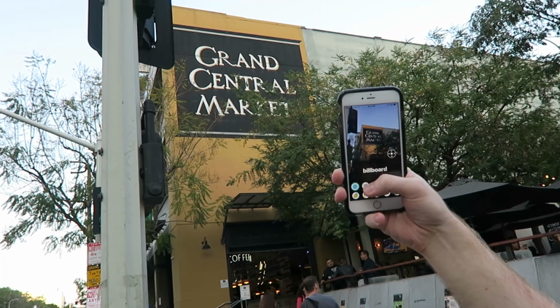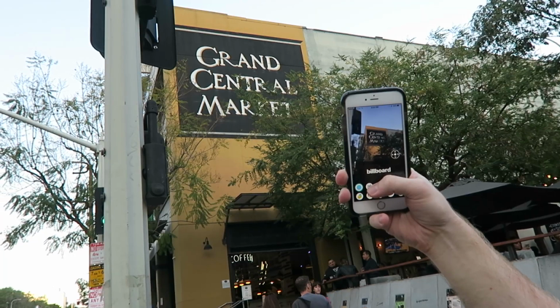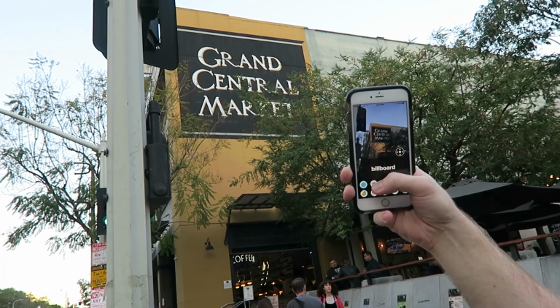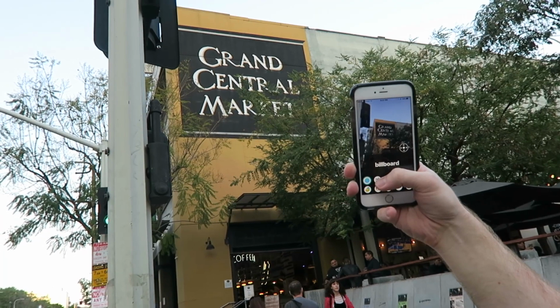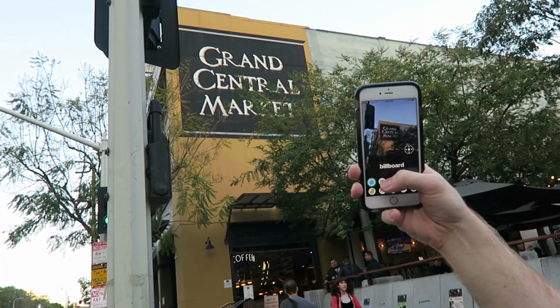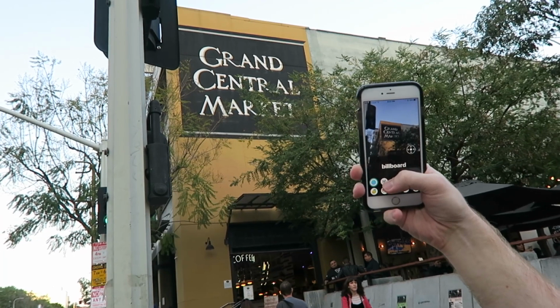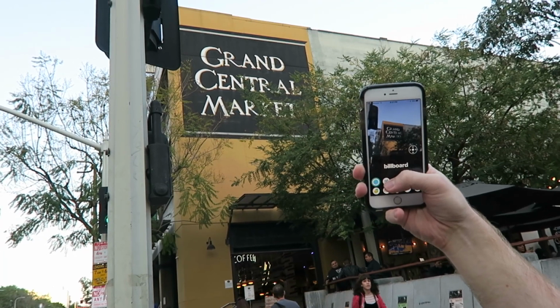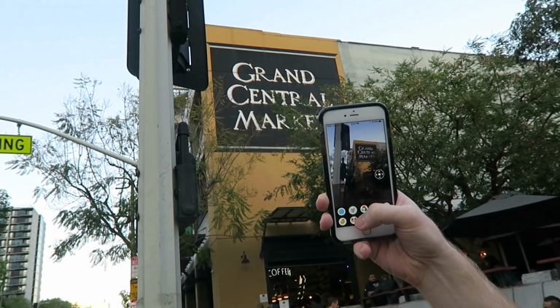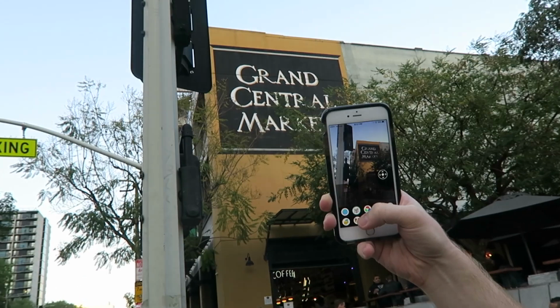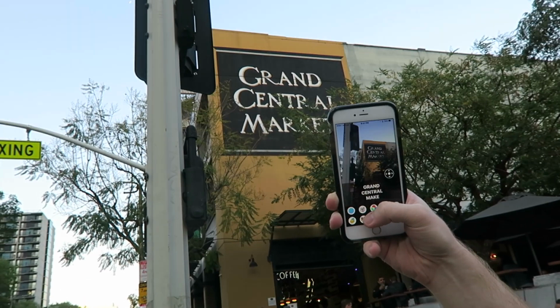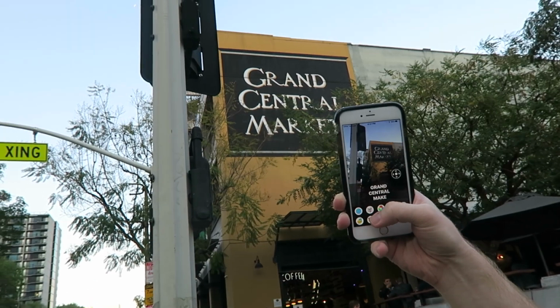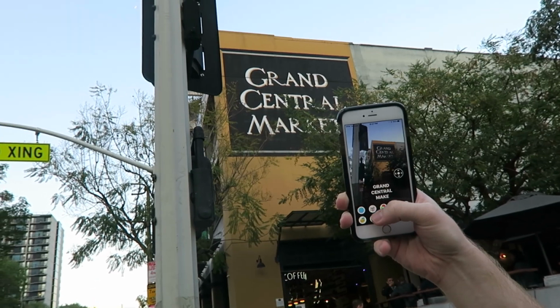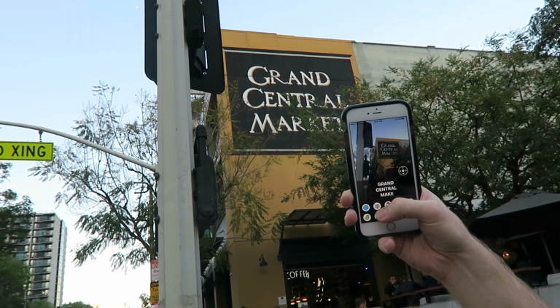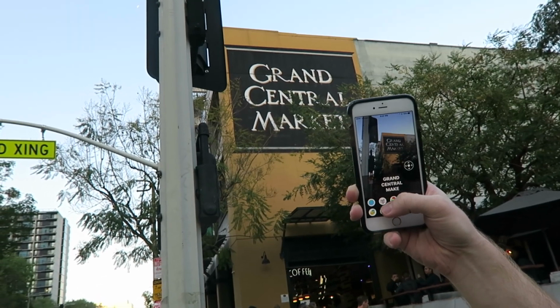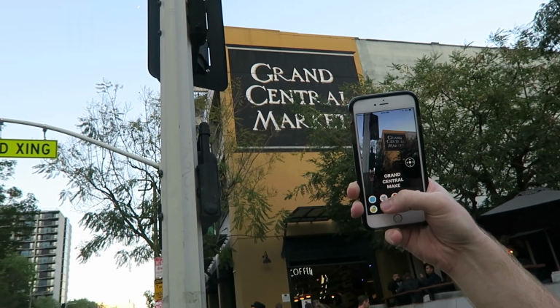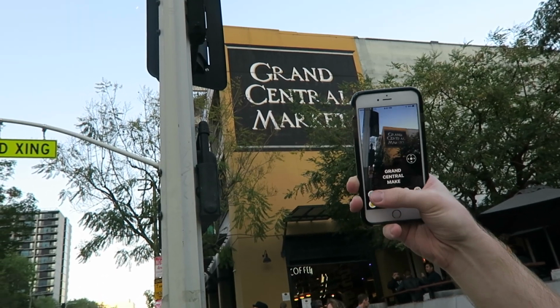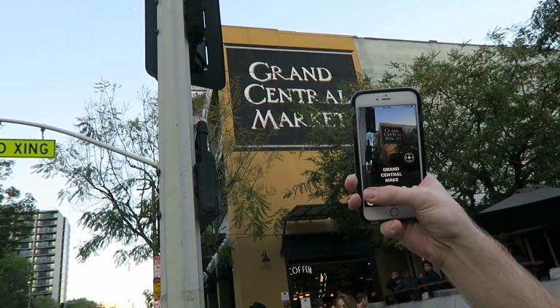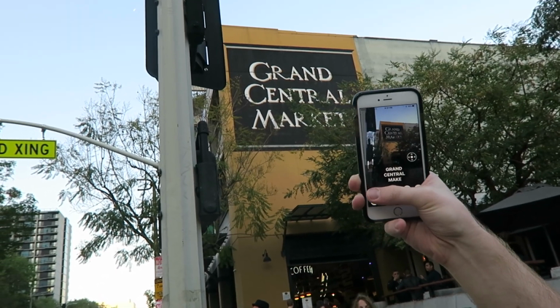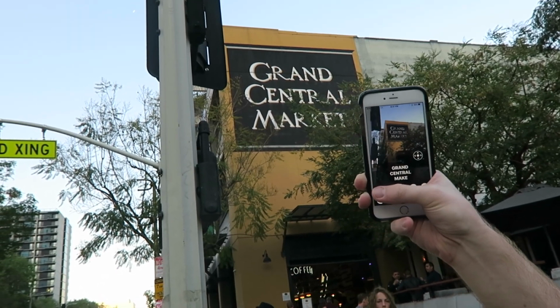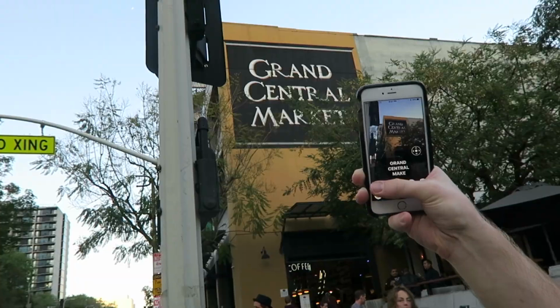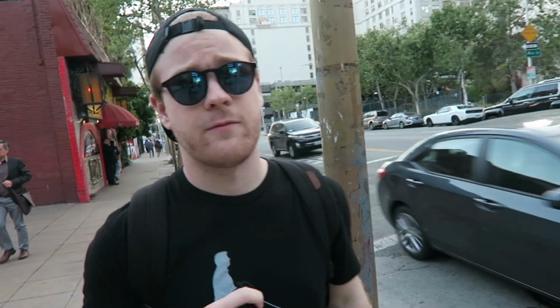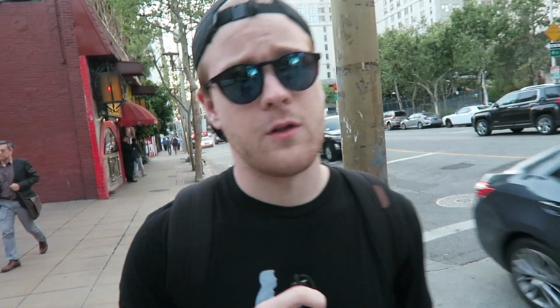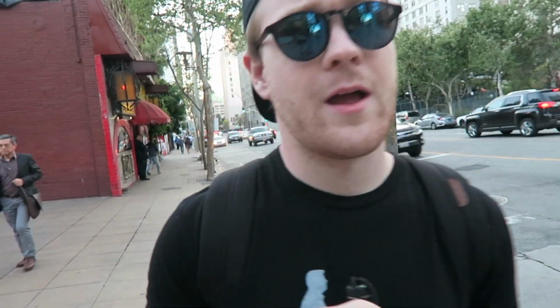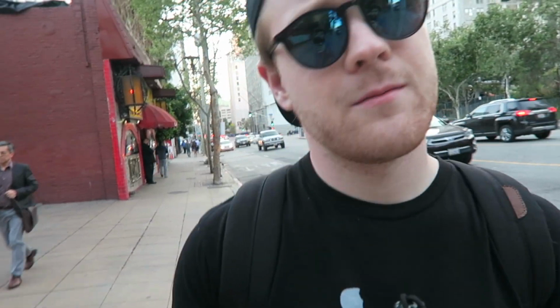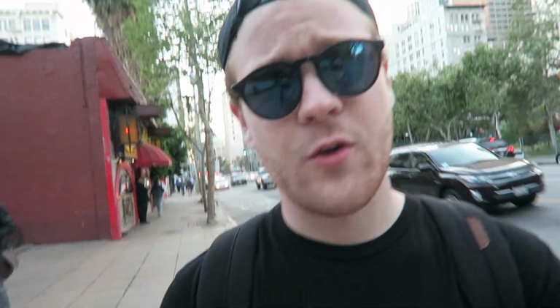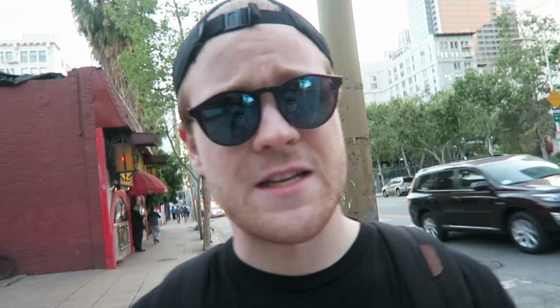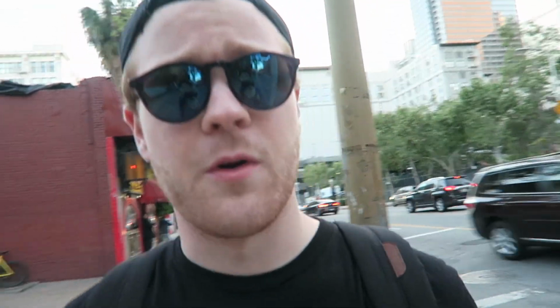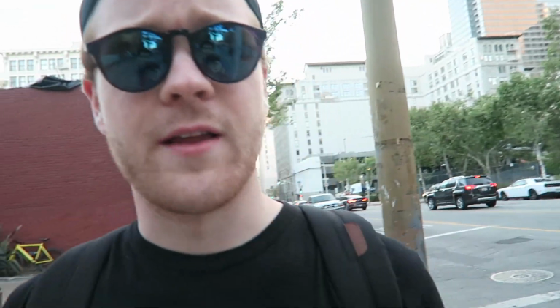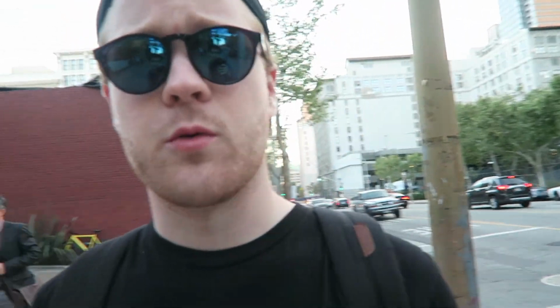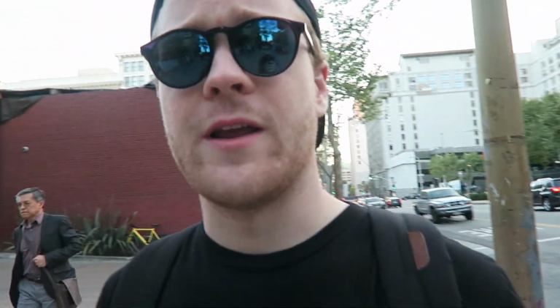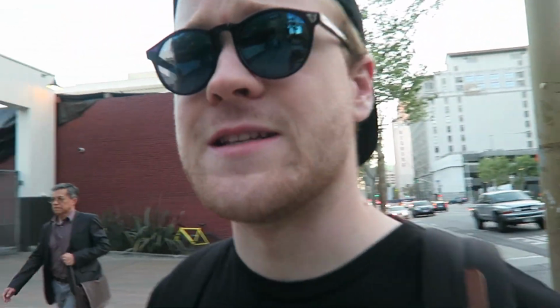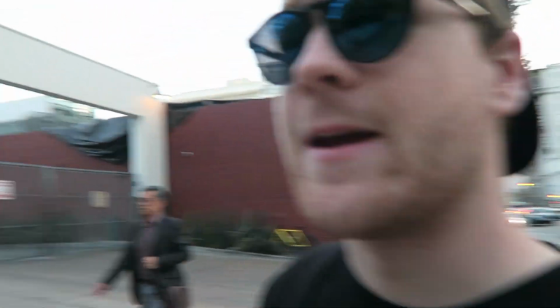Billboard. Grand Central Market. Good enough. Grand Central Market, that's where we're gonna eat today.